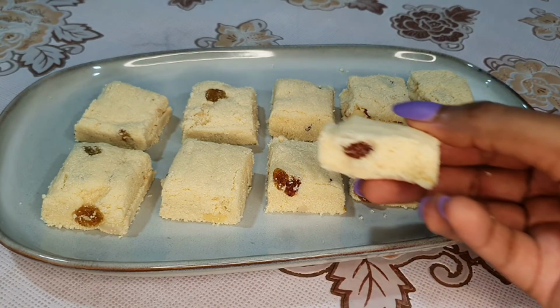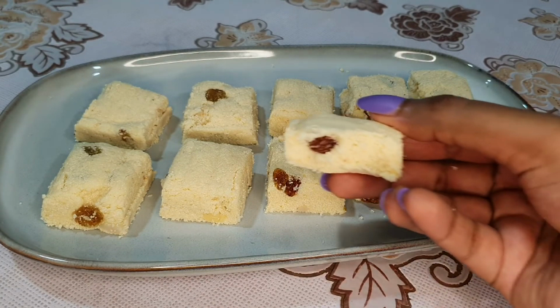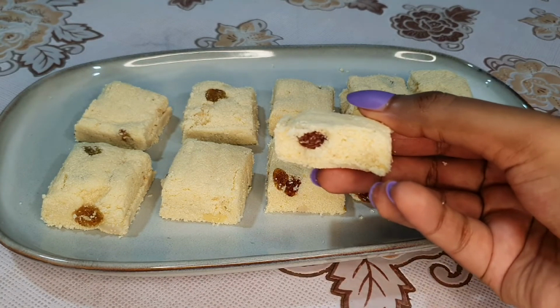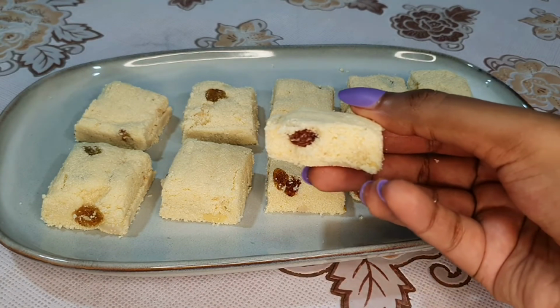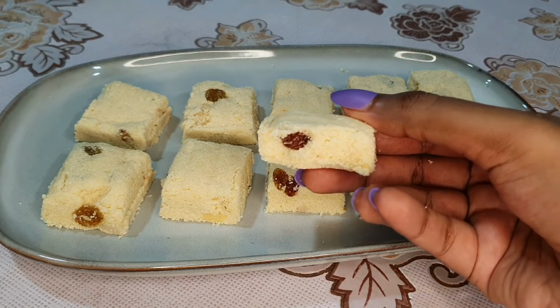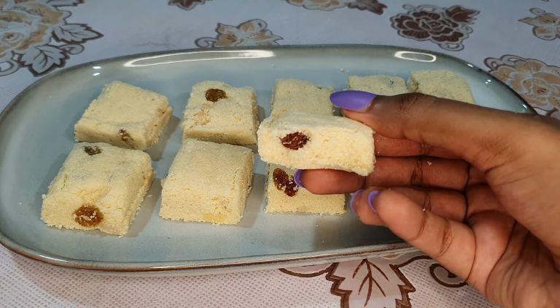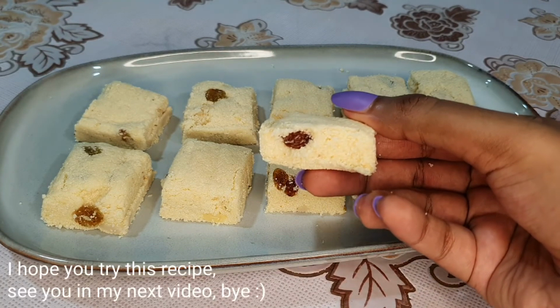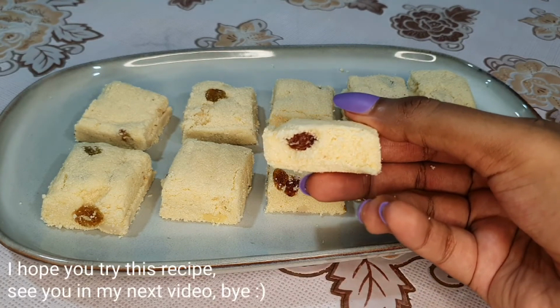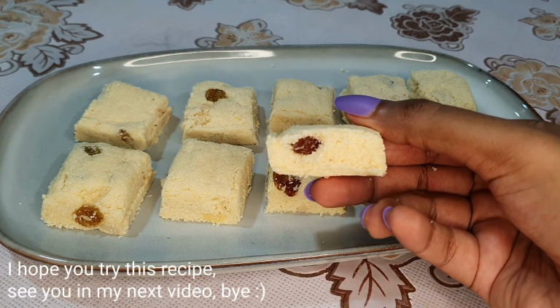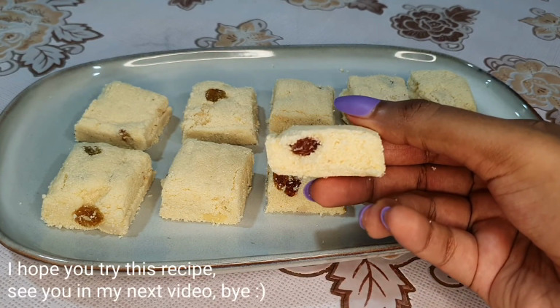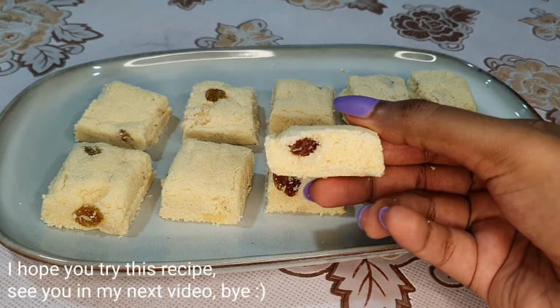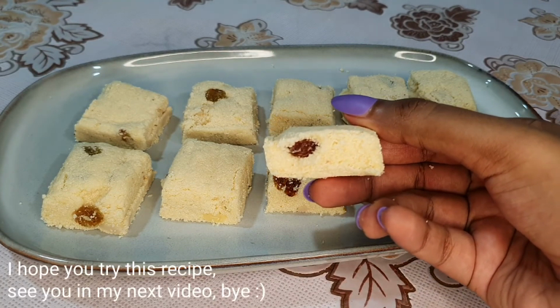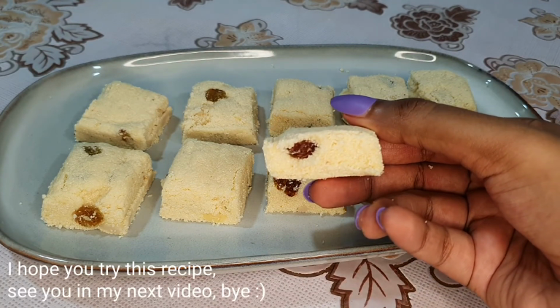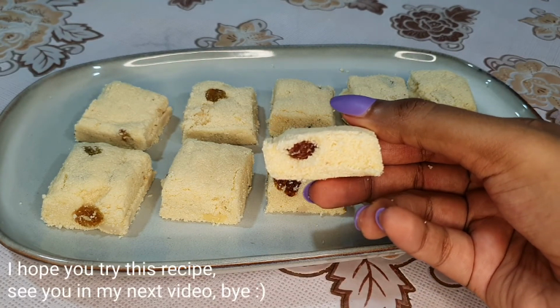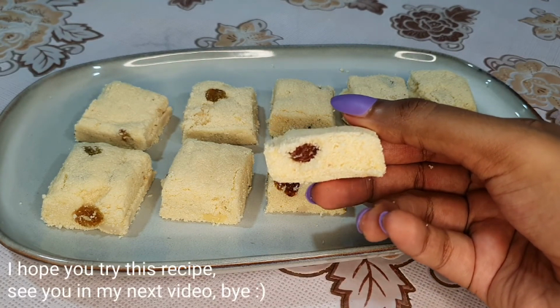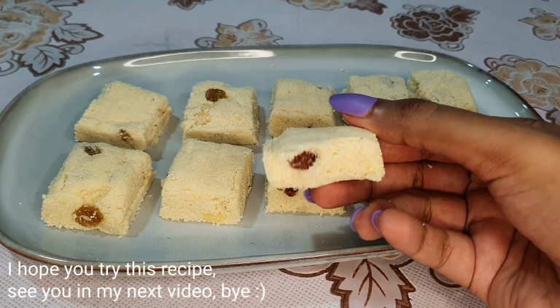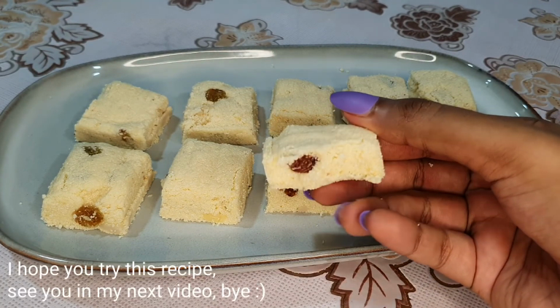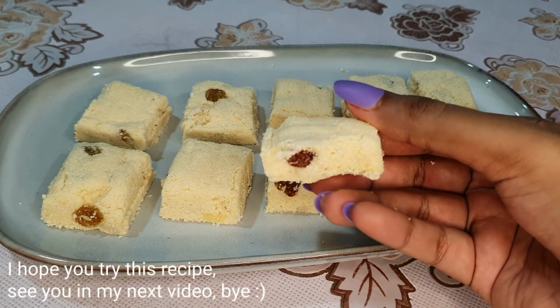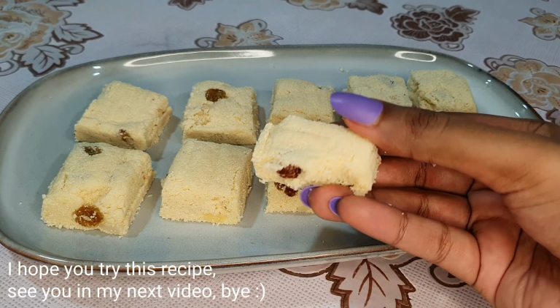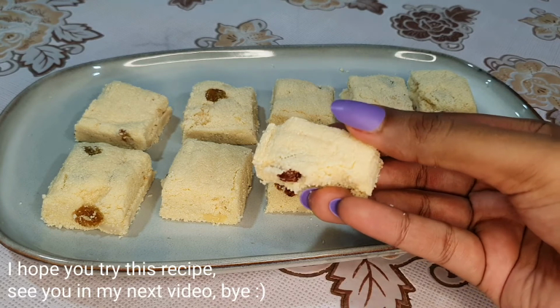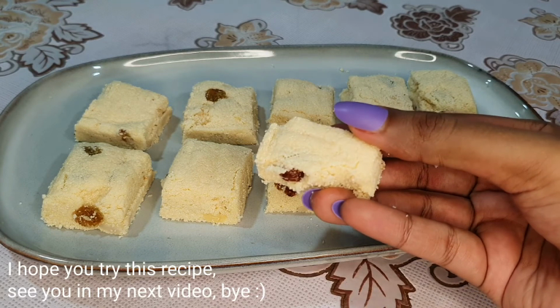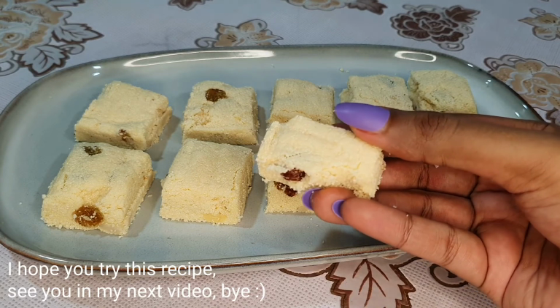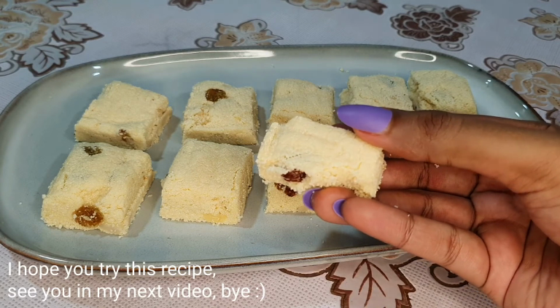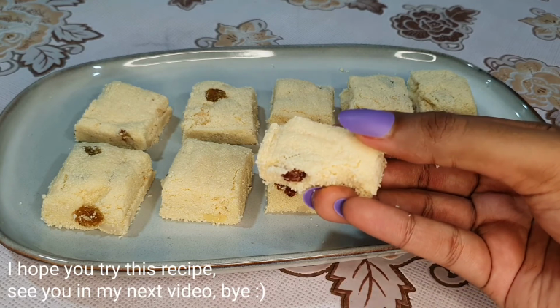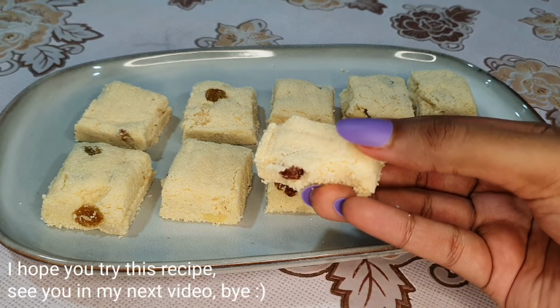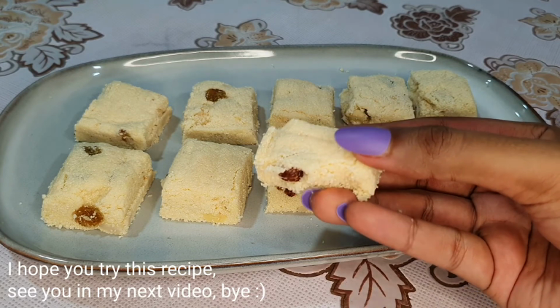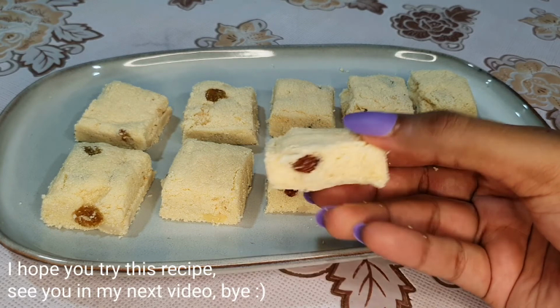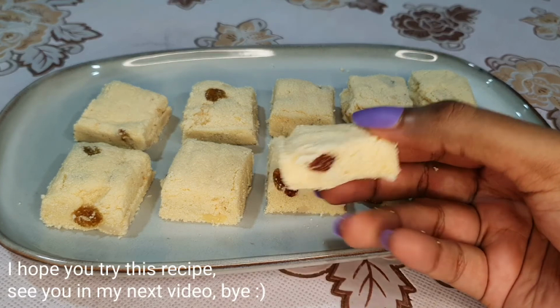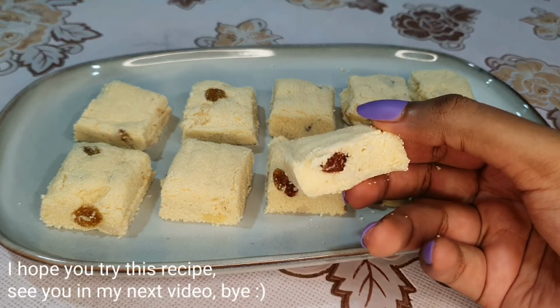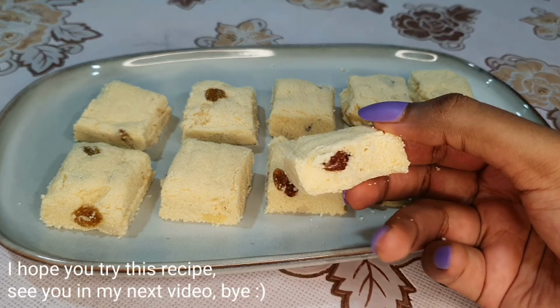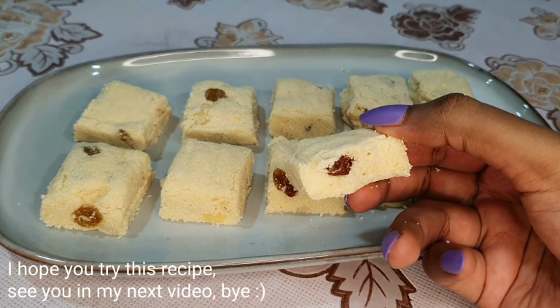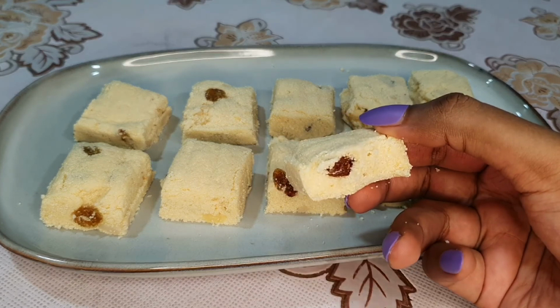If you want to eat it in a few minutes, I will see you in the next video. Bye!